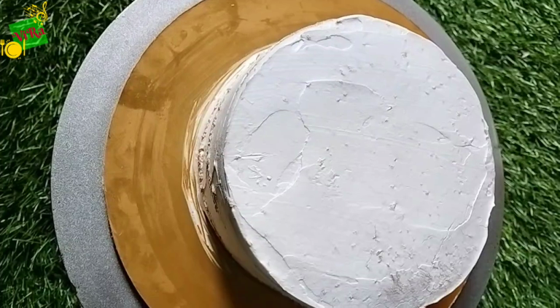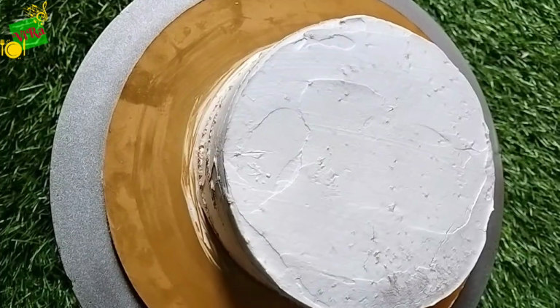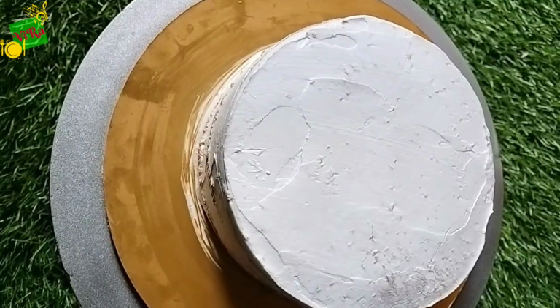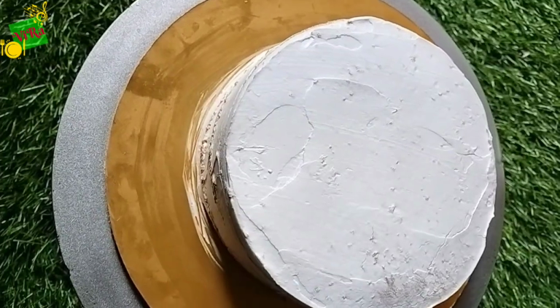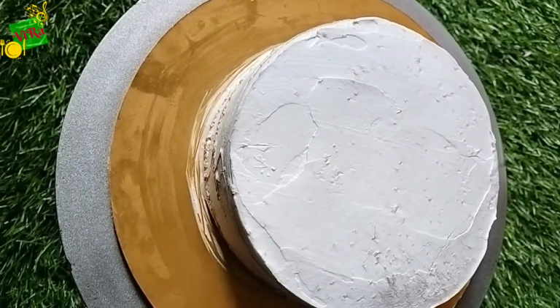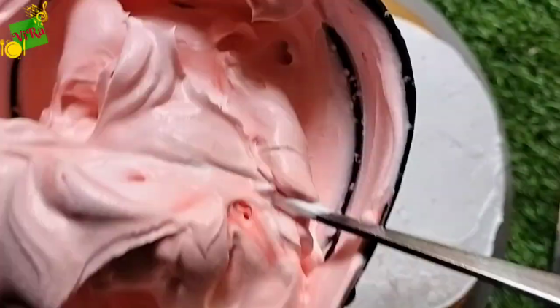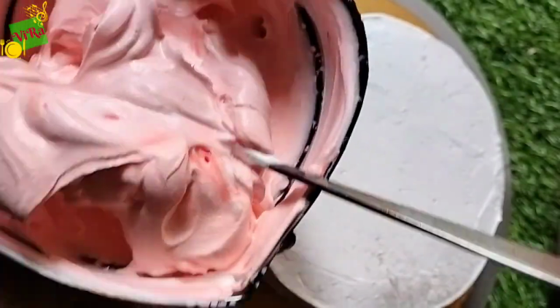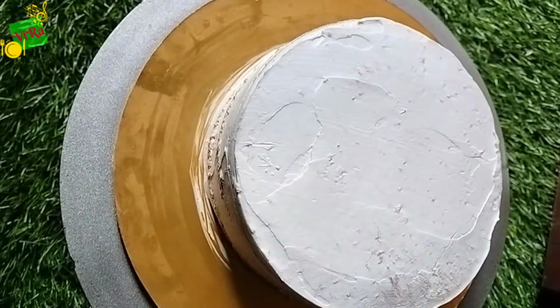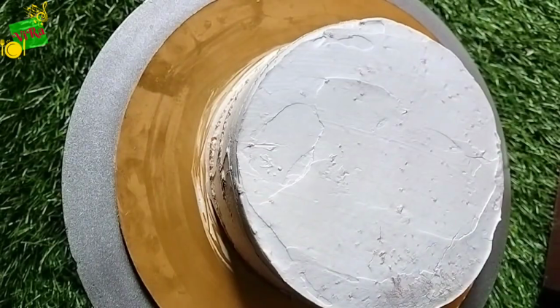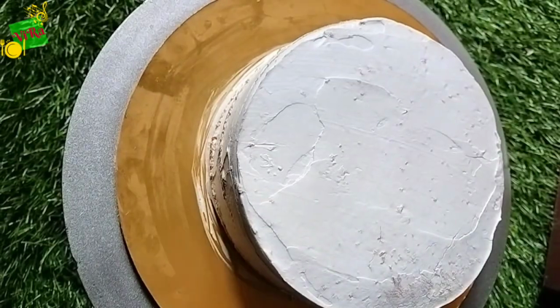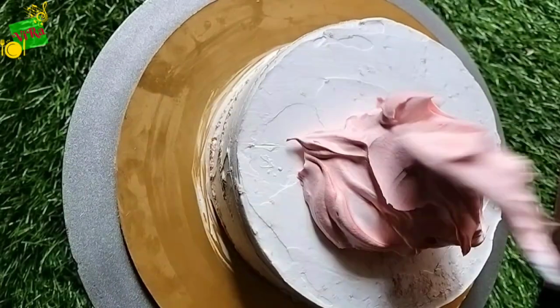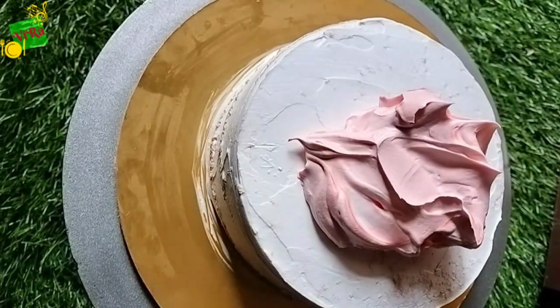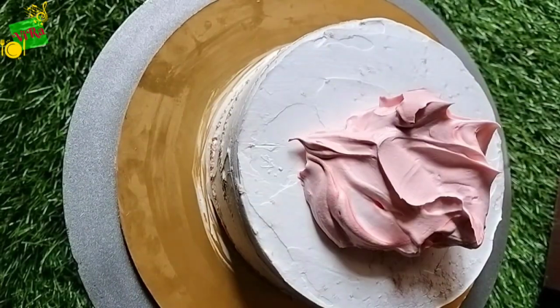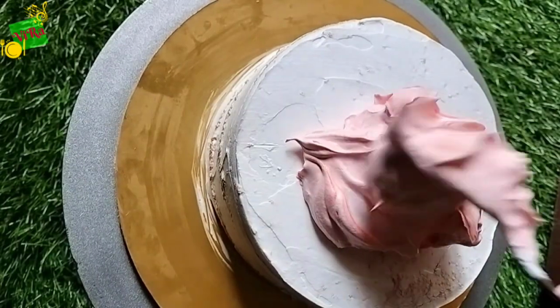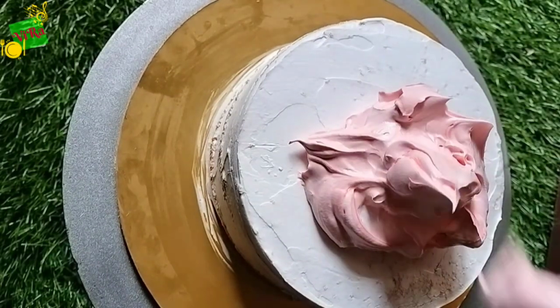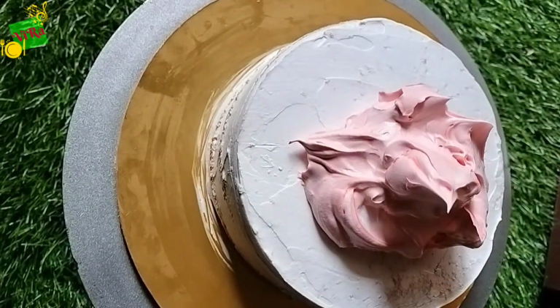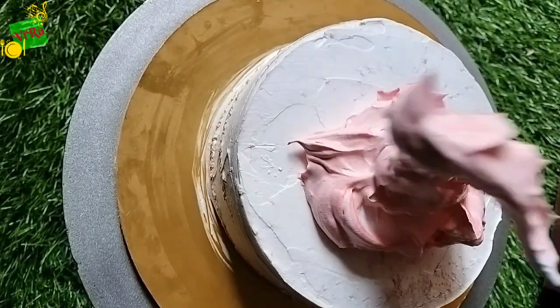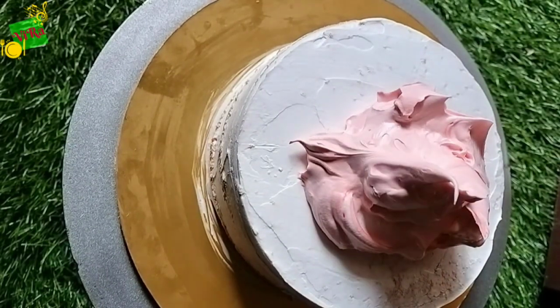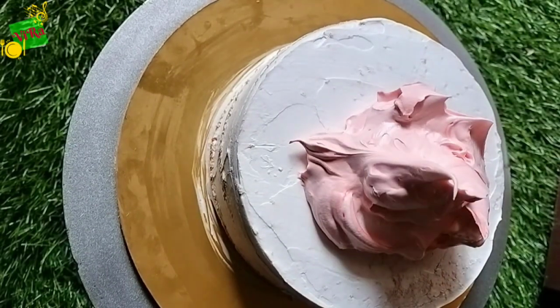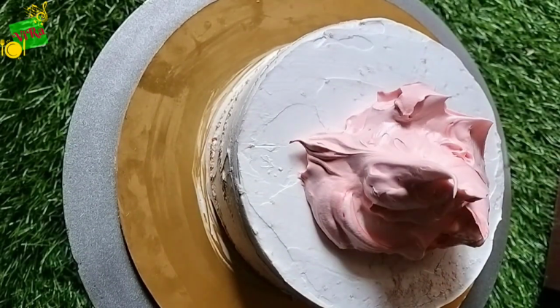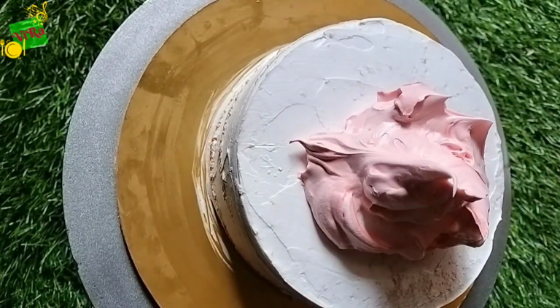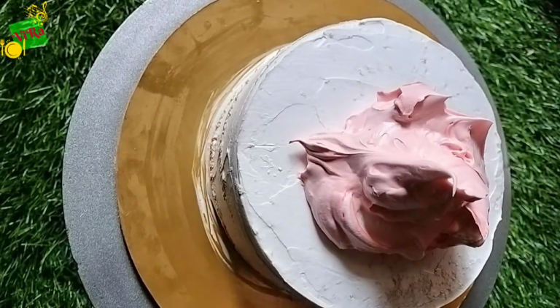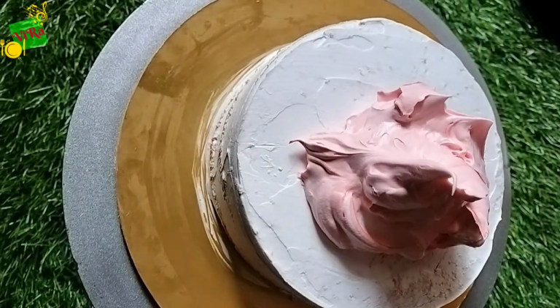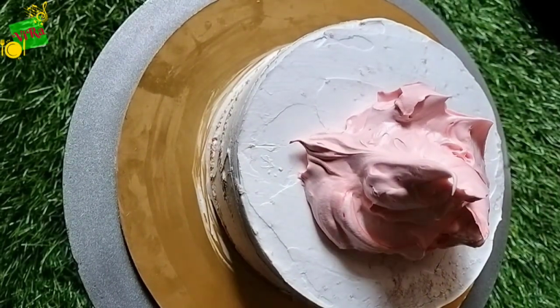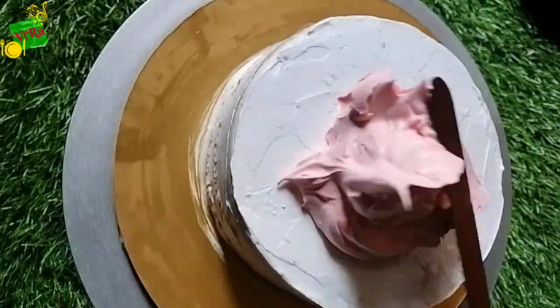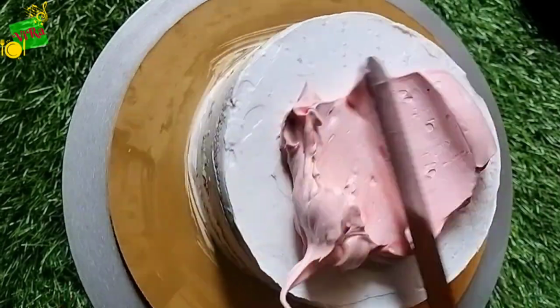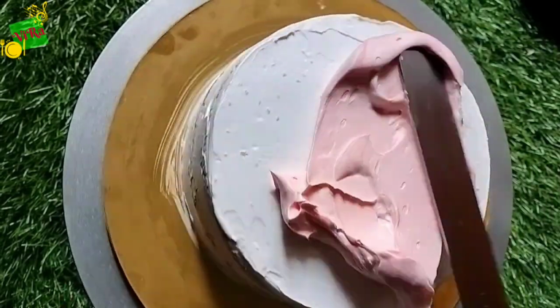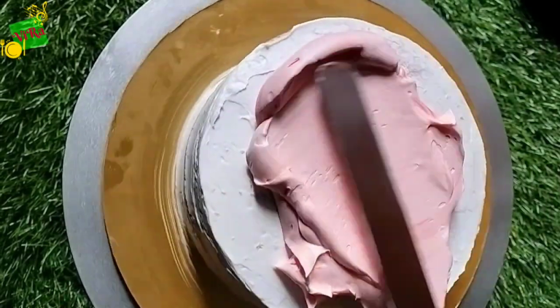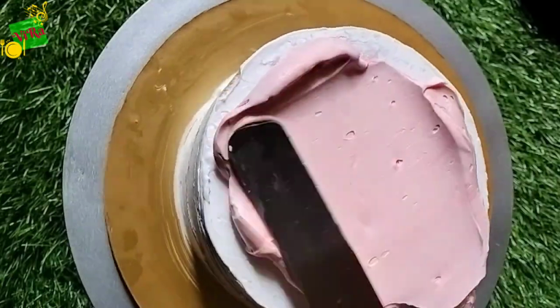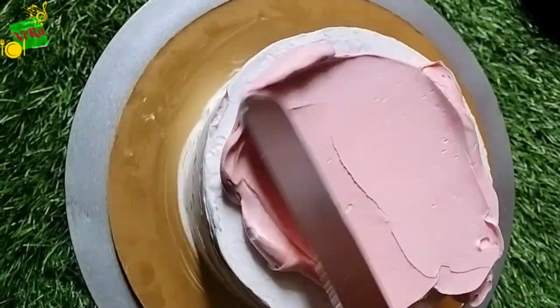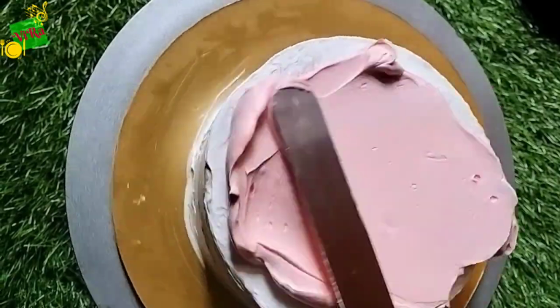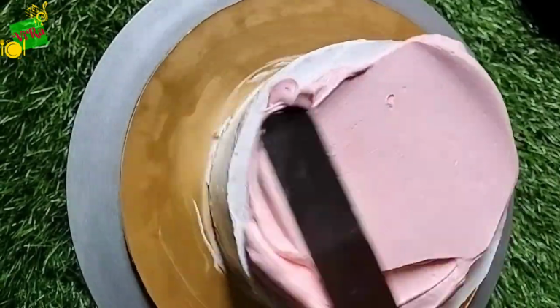Hello friends, welcome back to my channel Veera's Cake Delight. Today we are going to decorate a small cake.